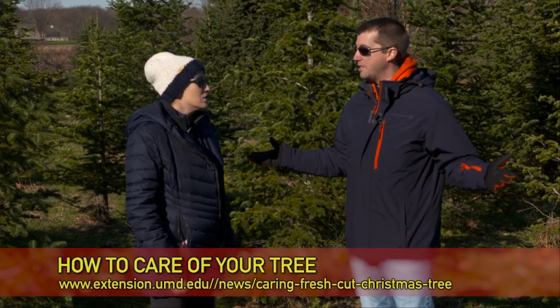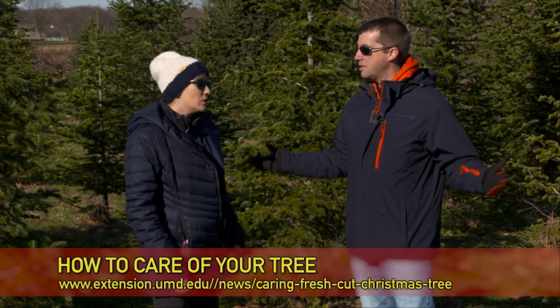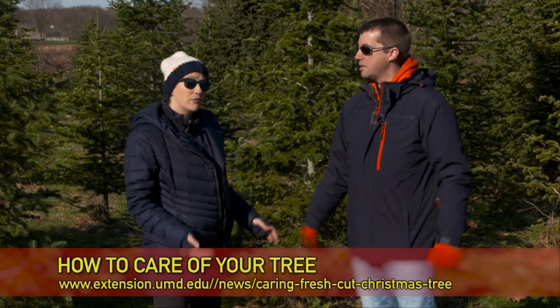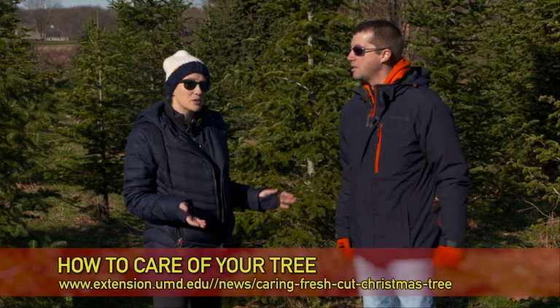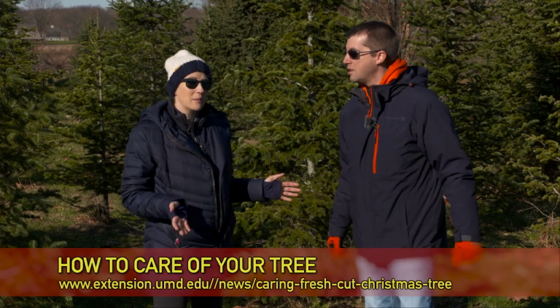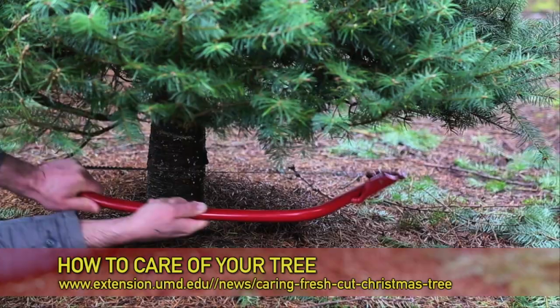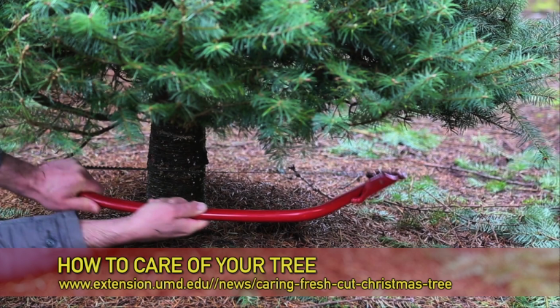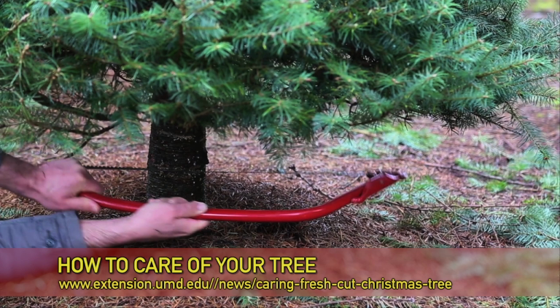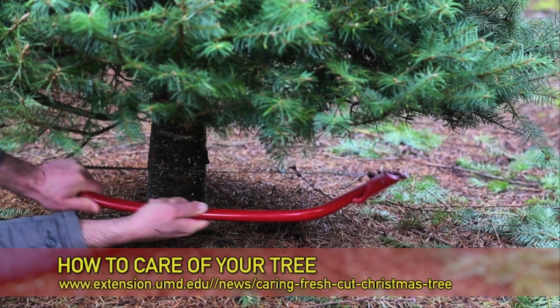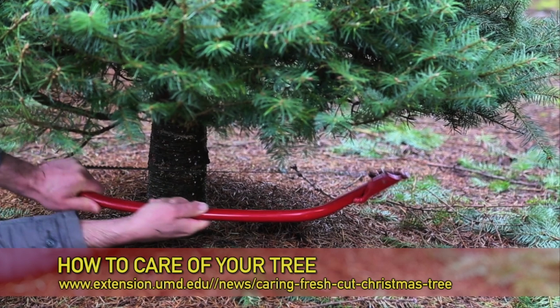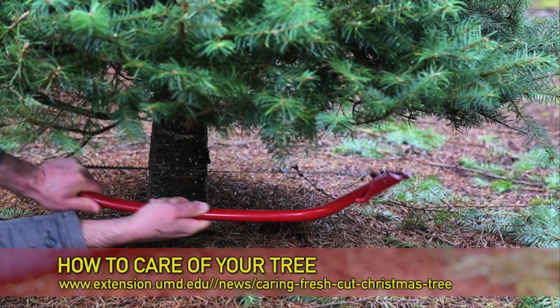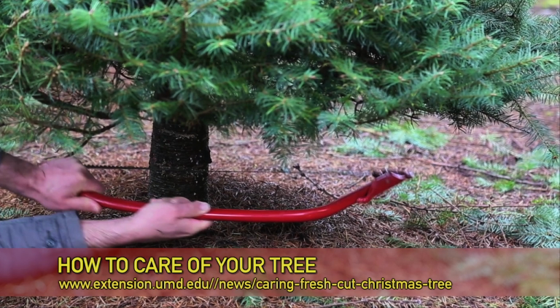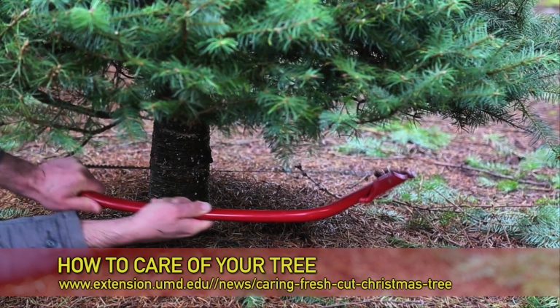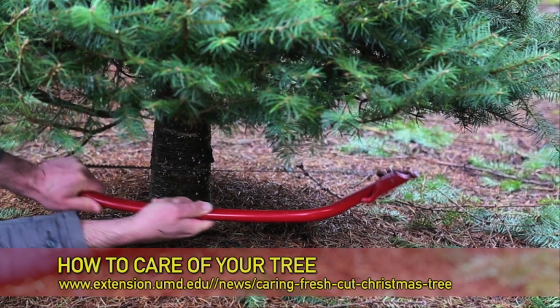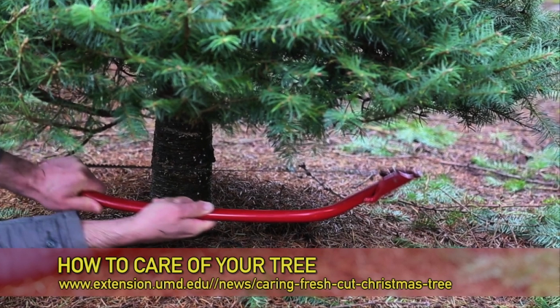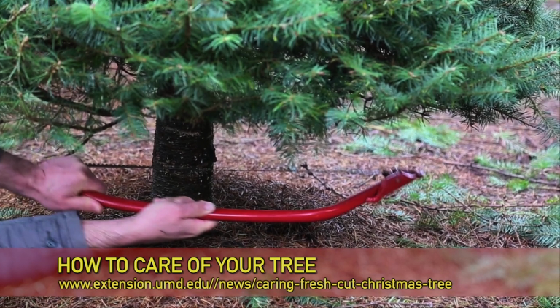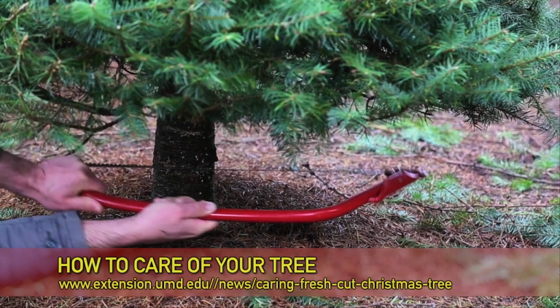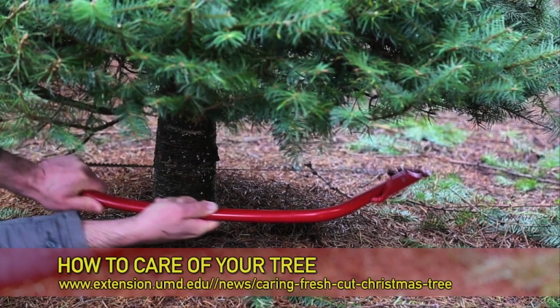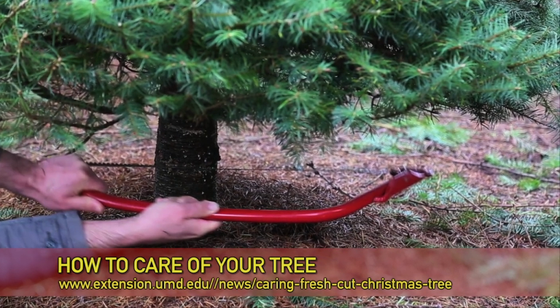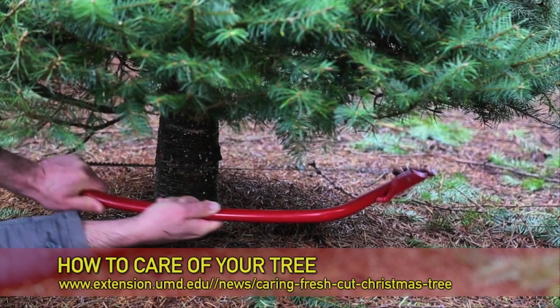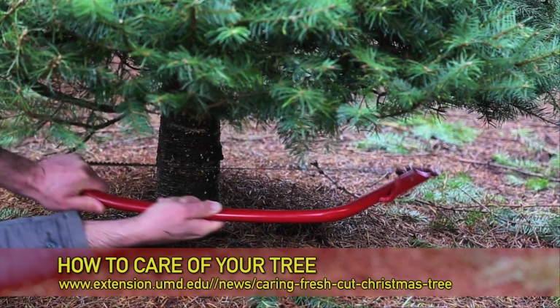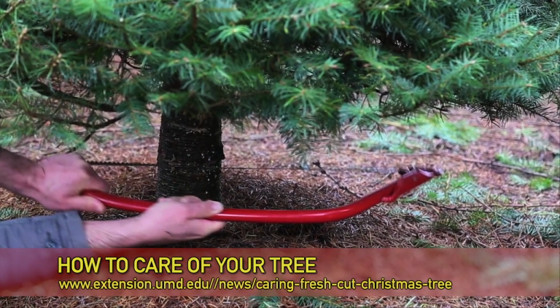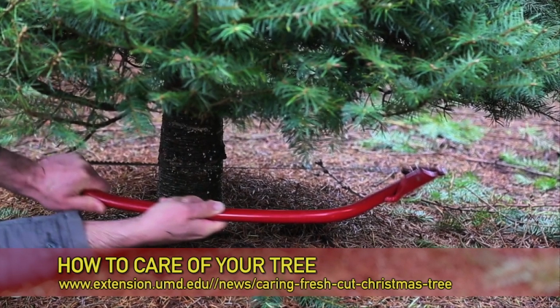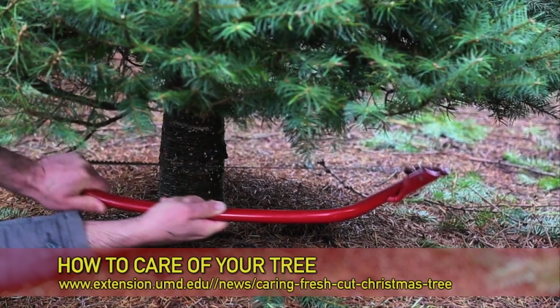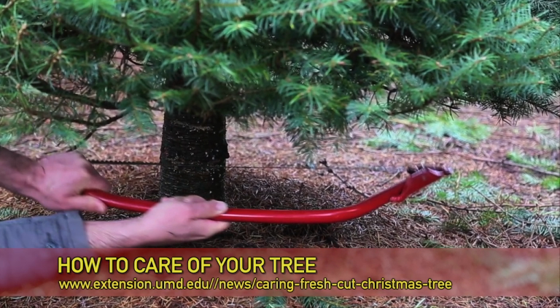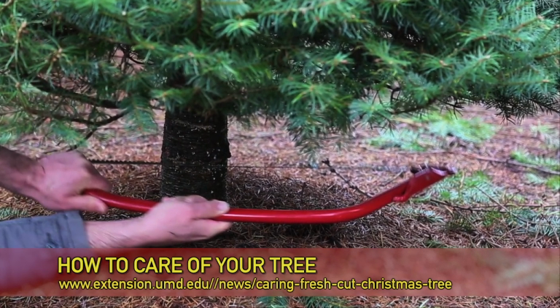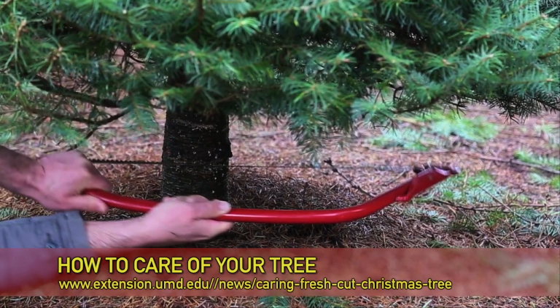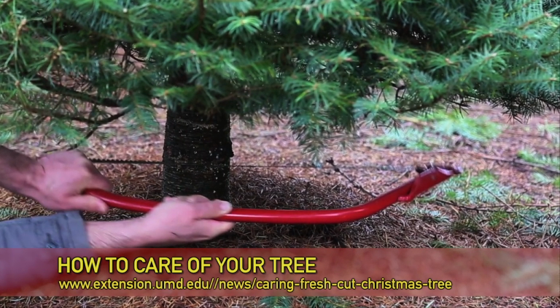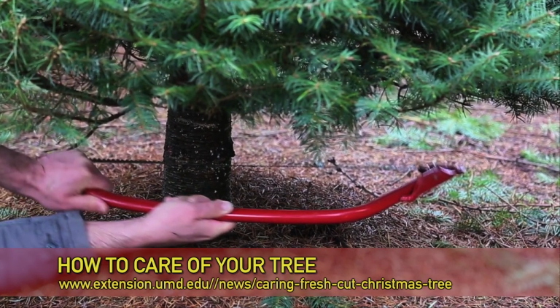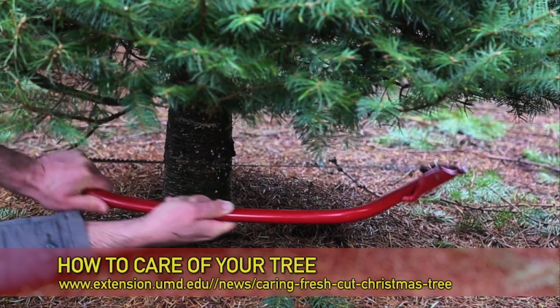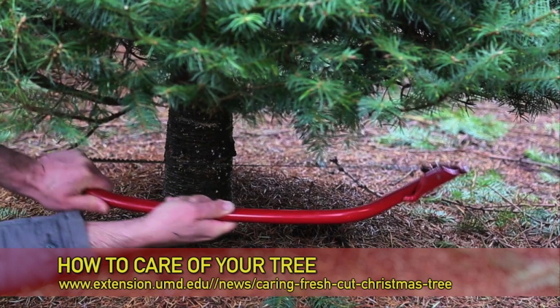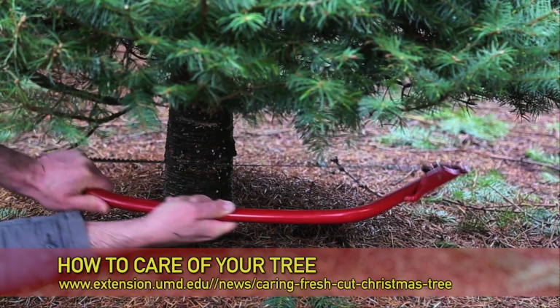First, you want to make sure that you cut your tree level. You don't want to do an angle — straight line.